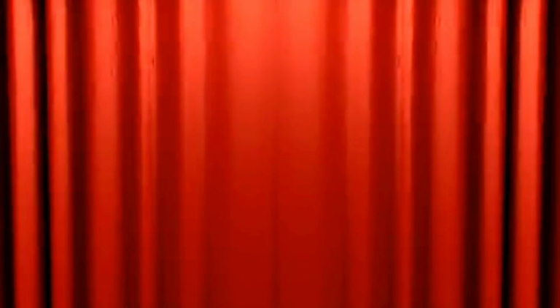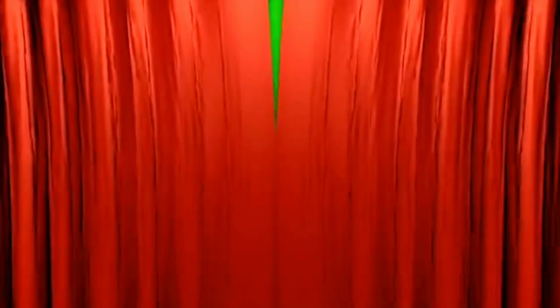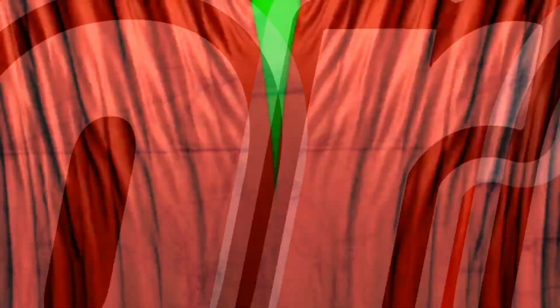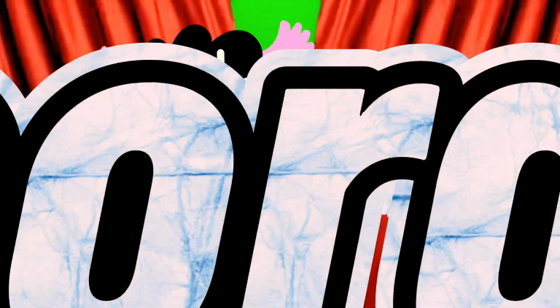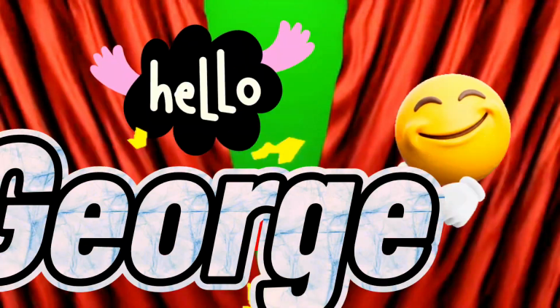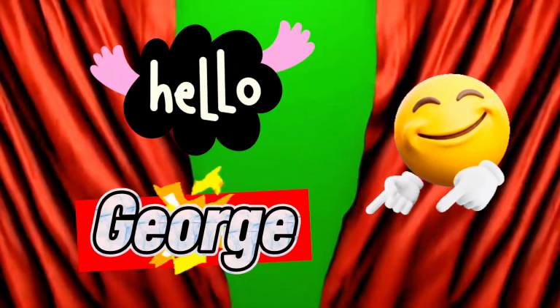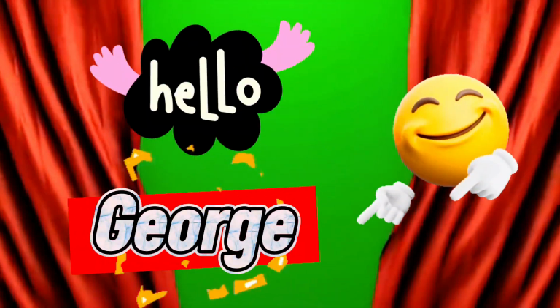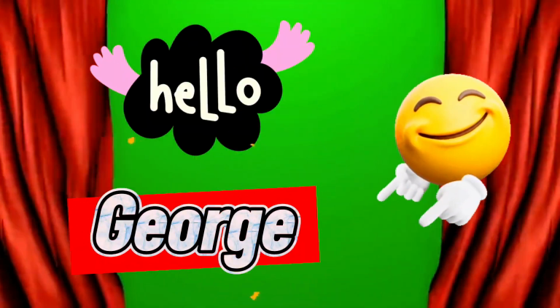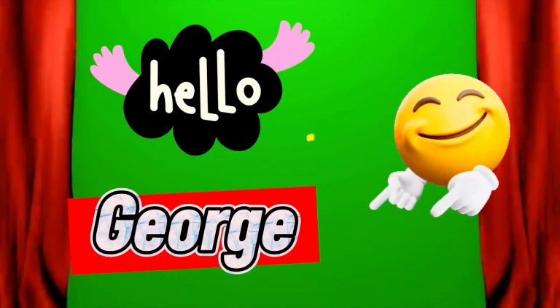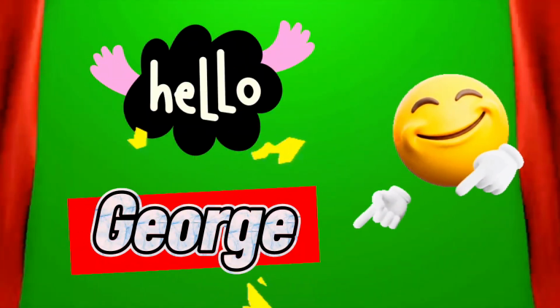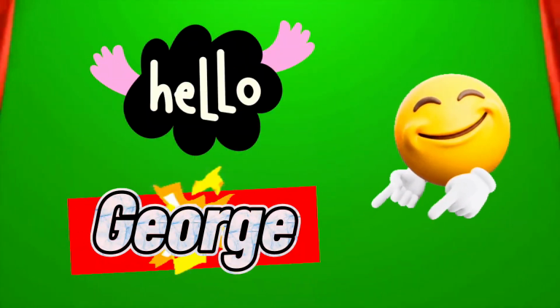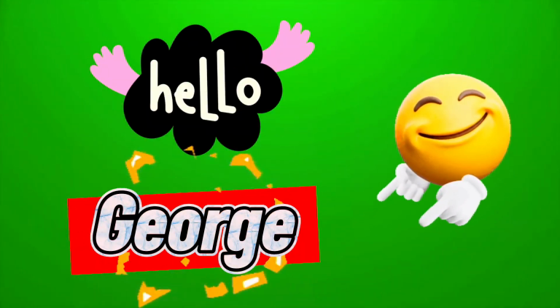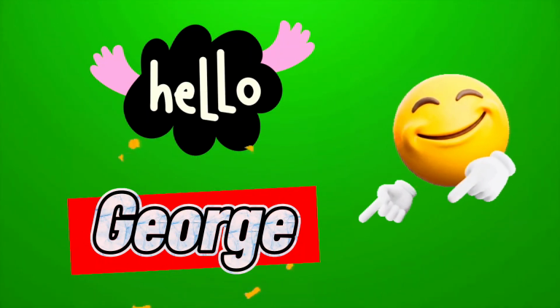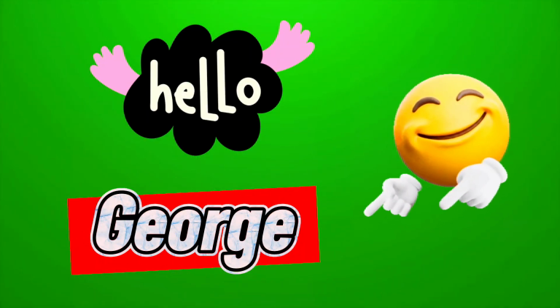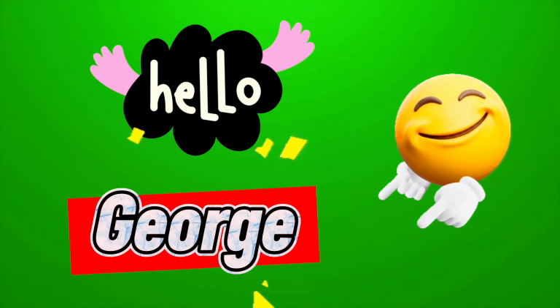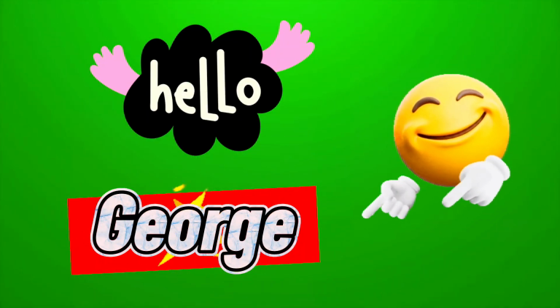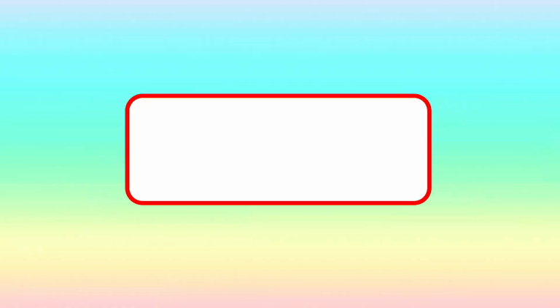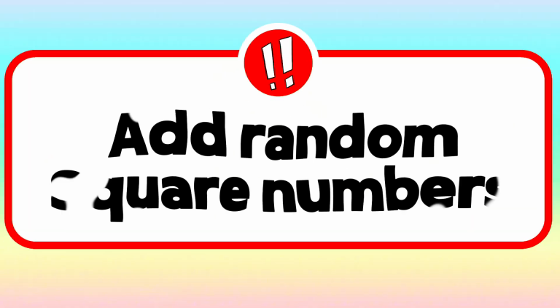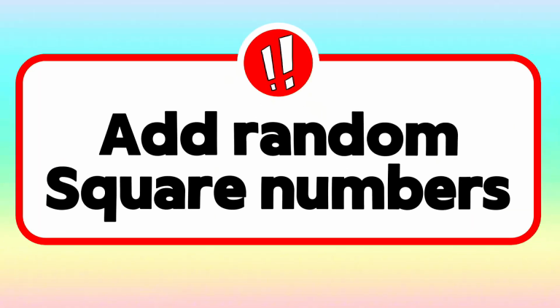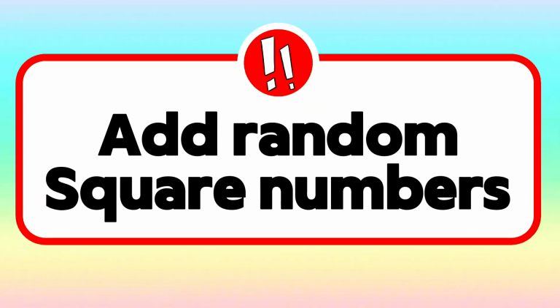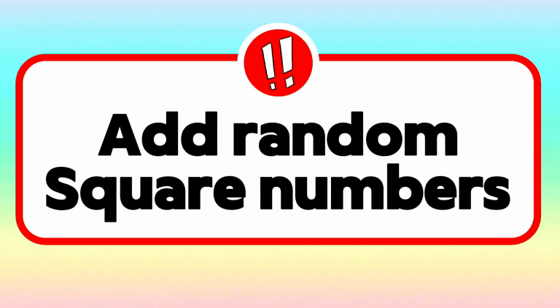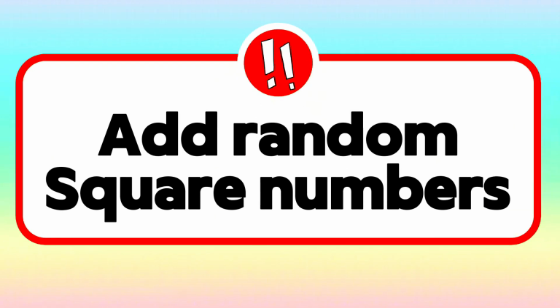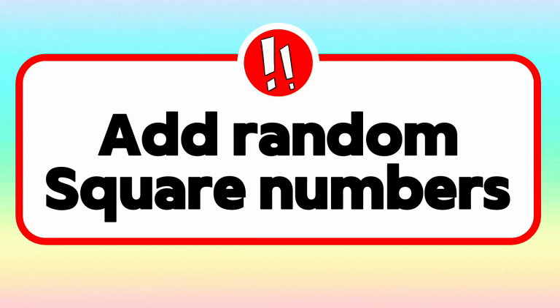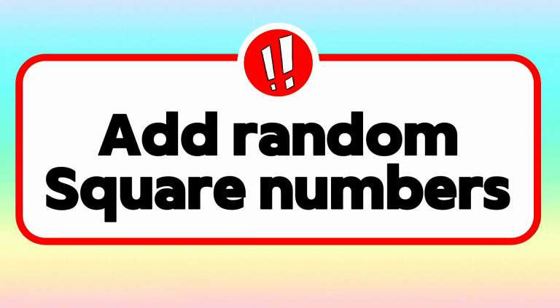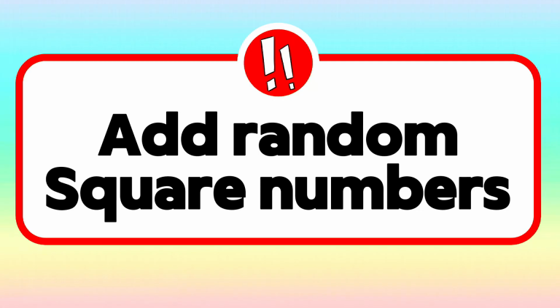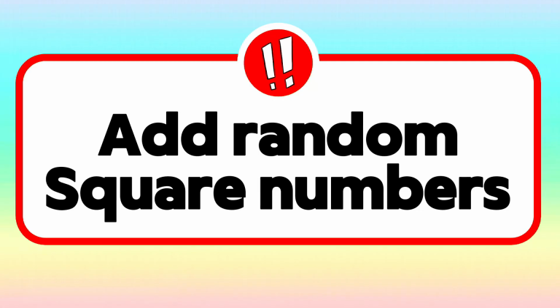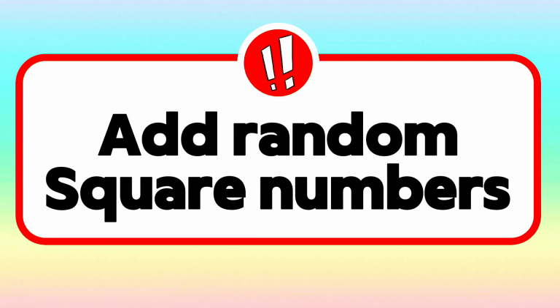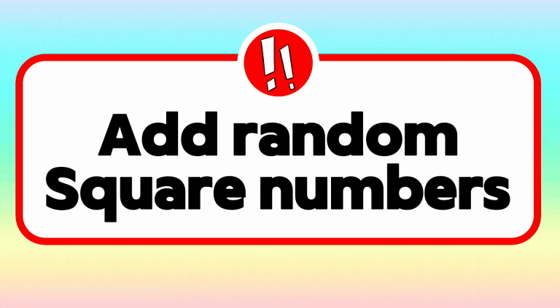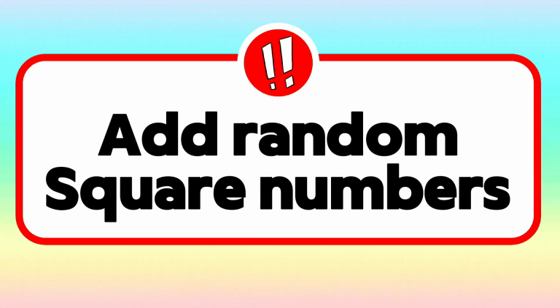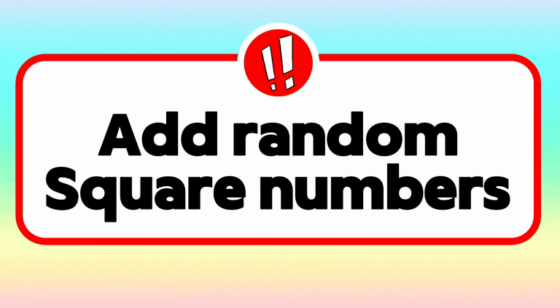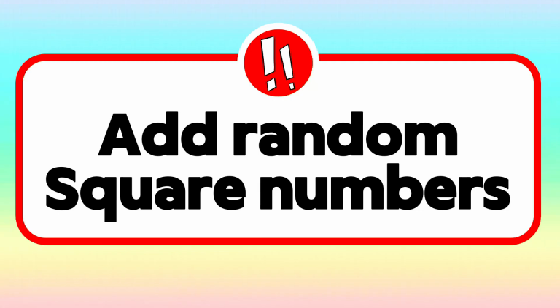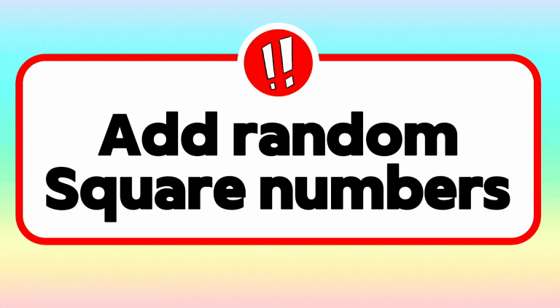Welcome back to HelloGeorge! And today, let's add random square numbers.